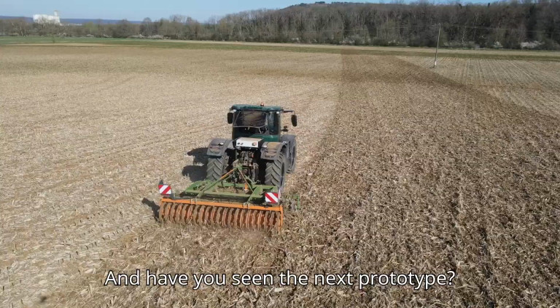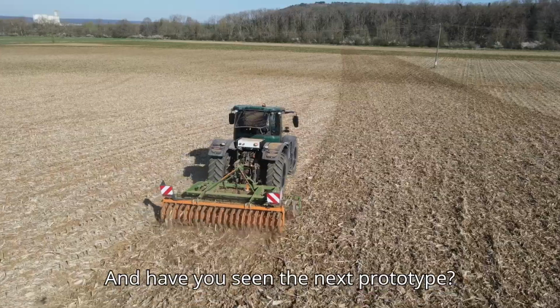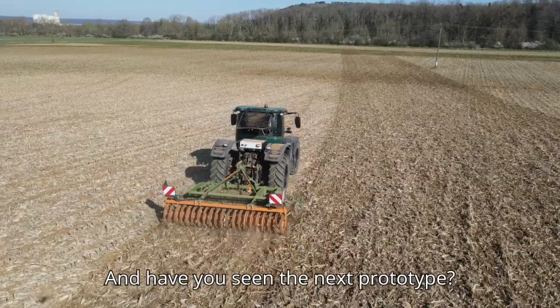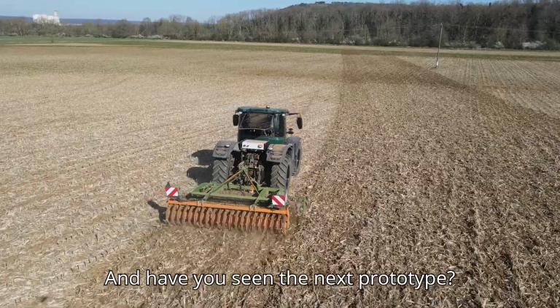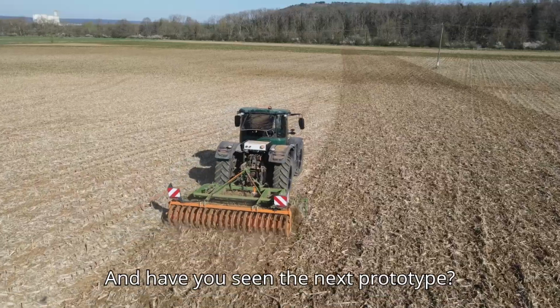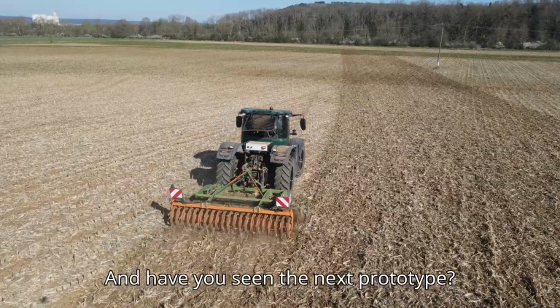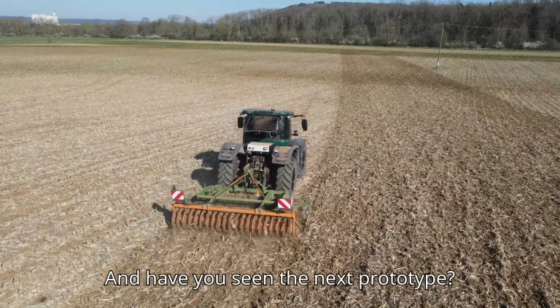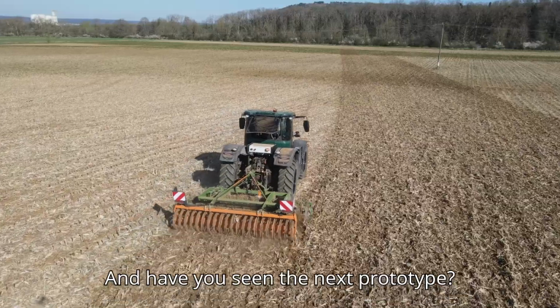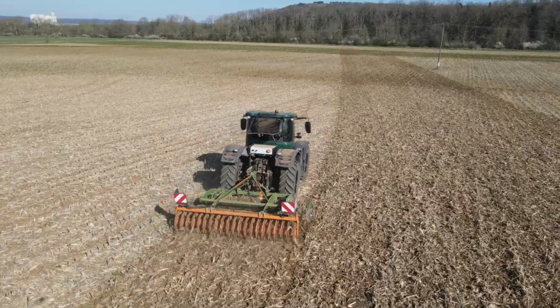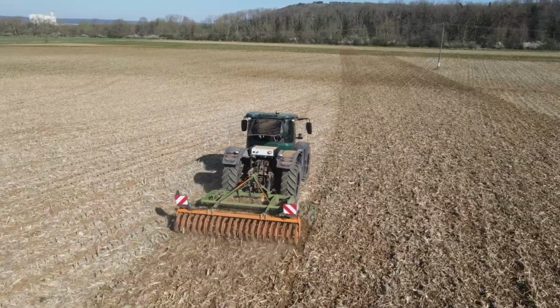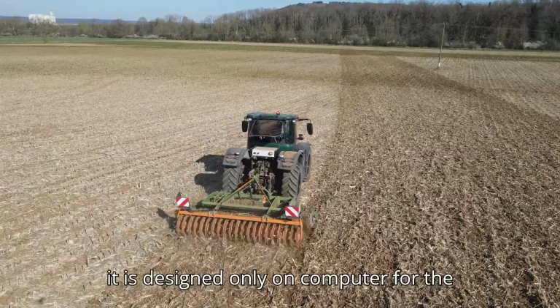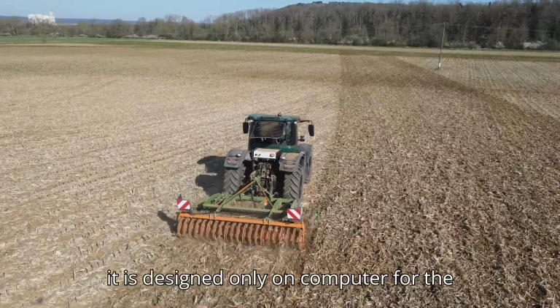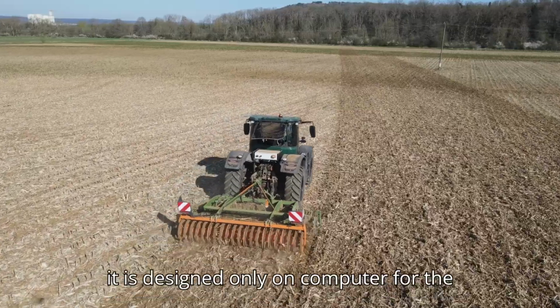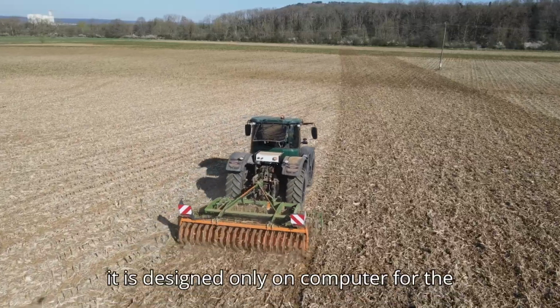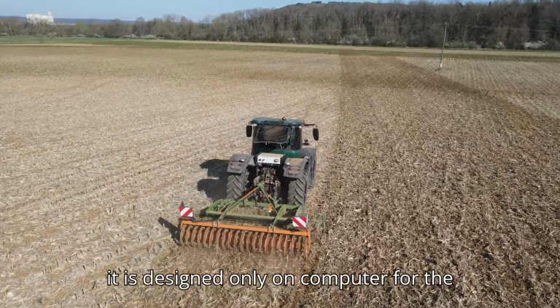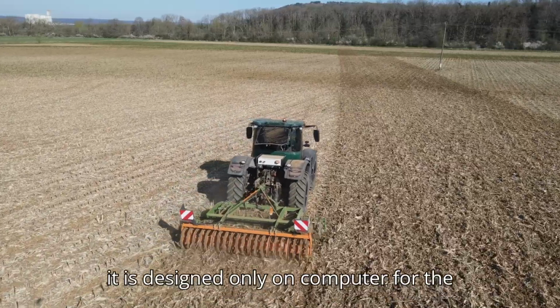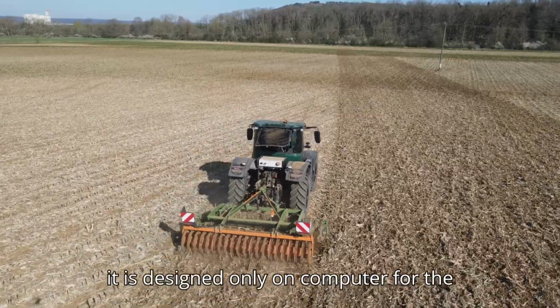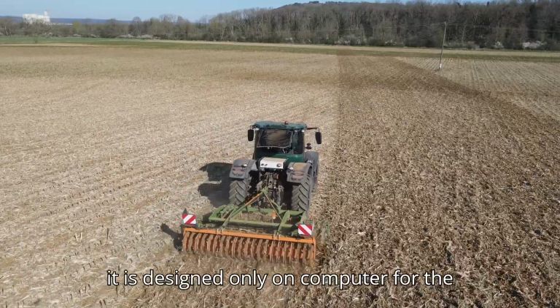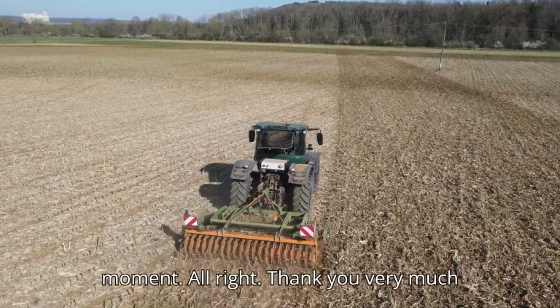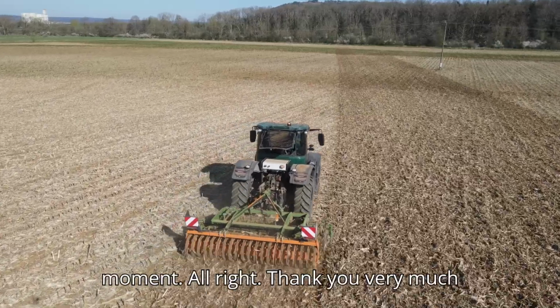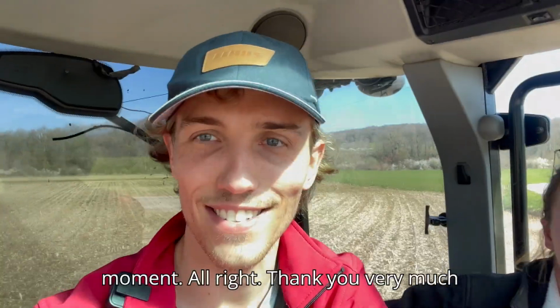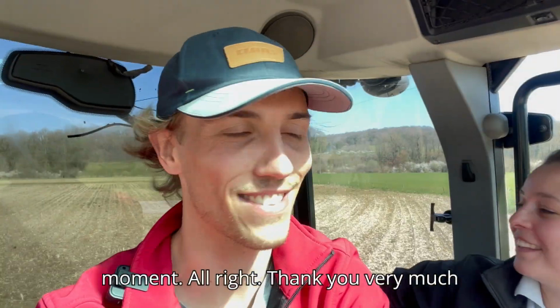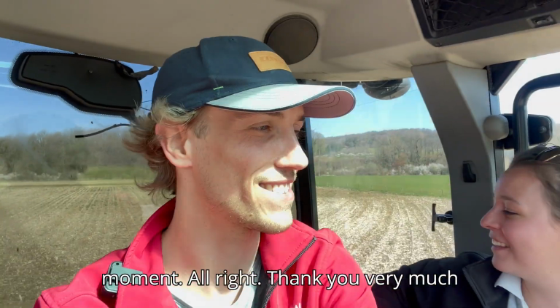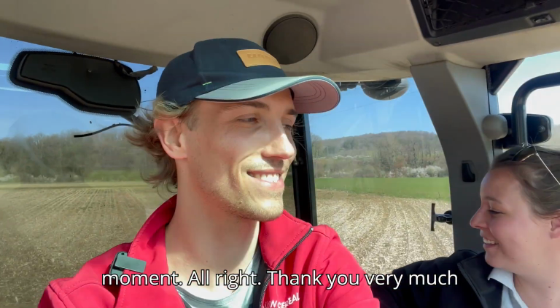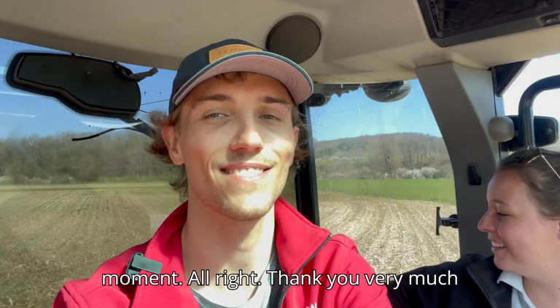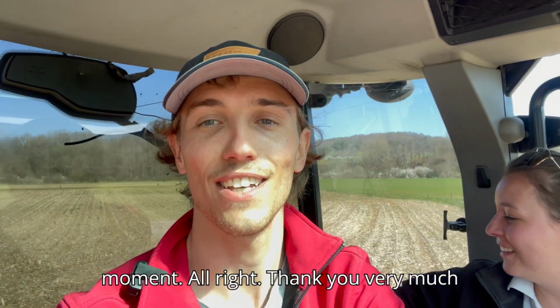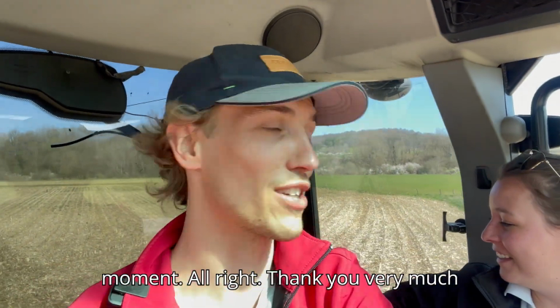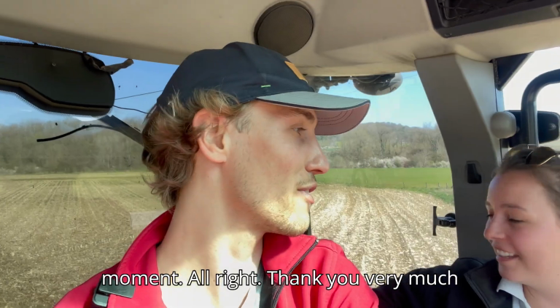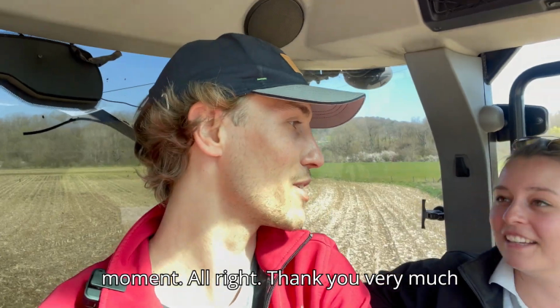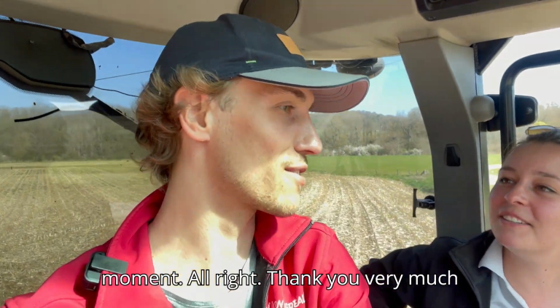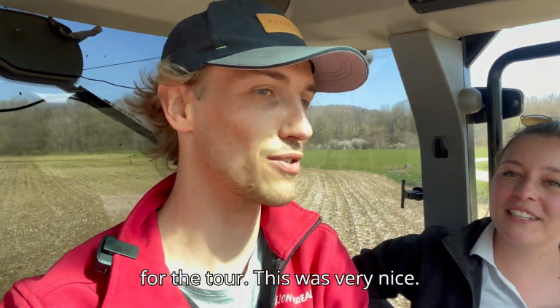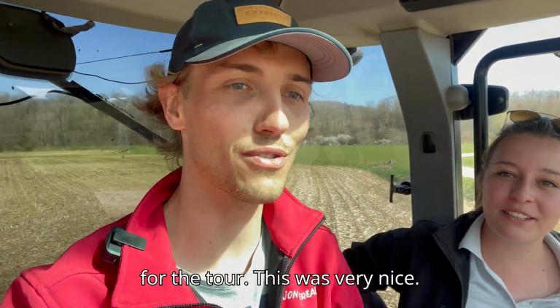And have you seen the next prototype? It's designed only on computer for the moment. Thank you very much for the demo.